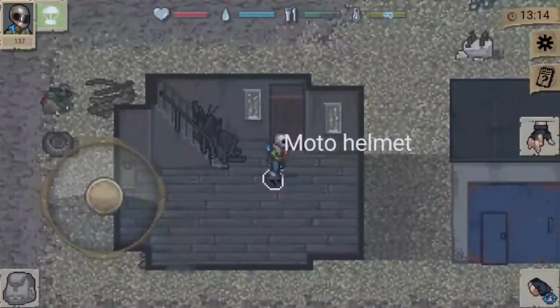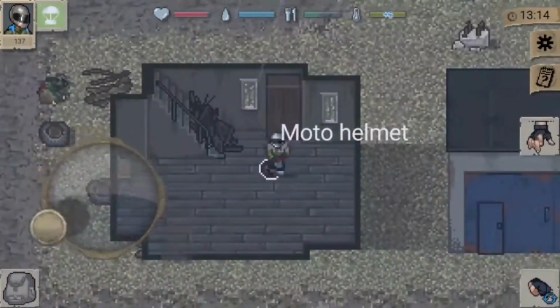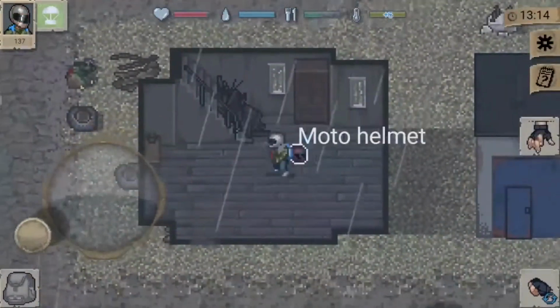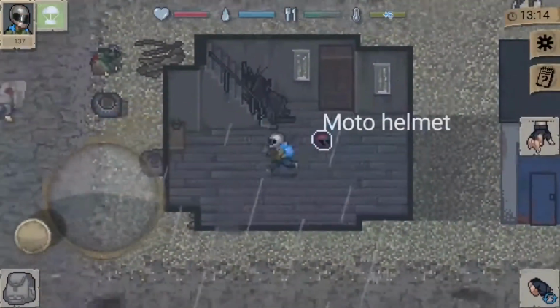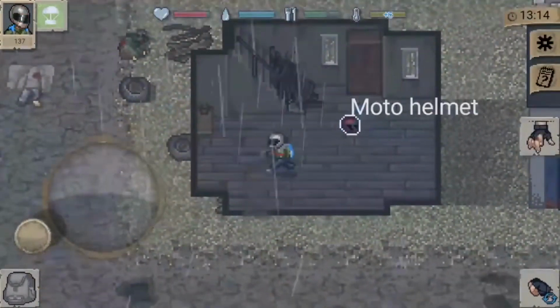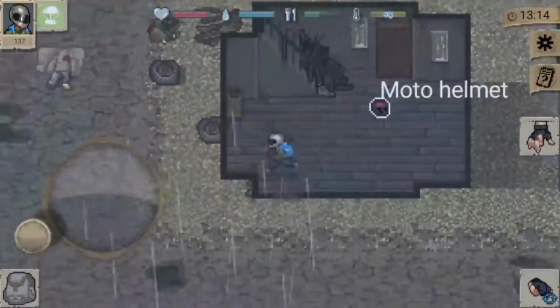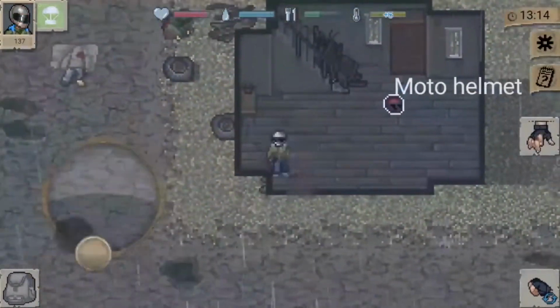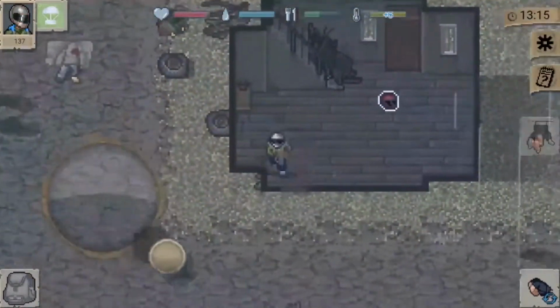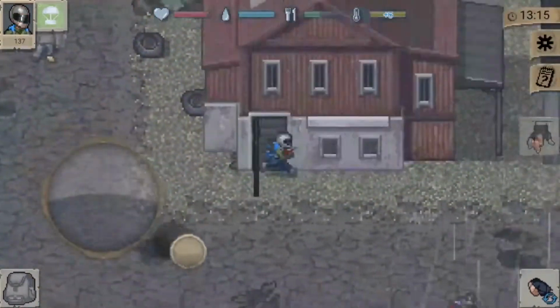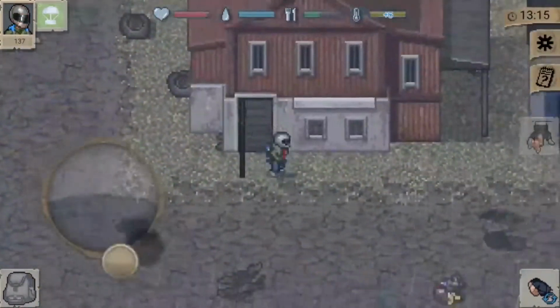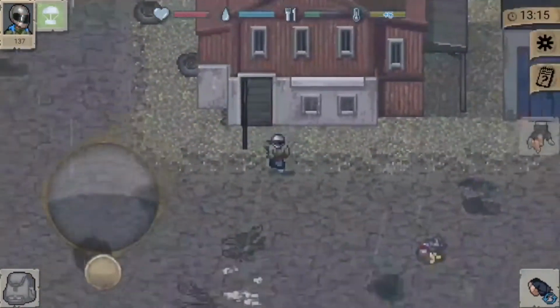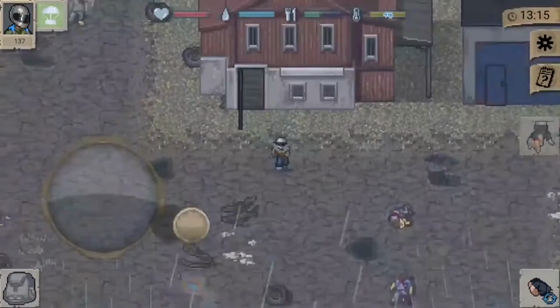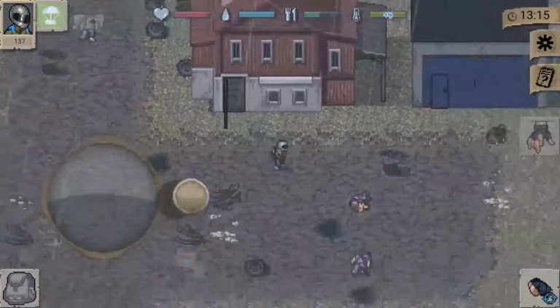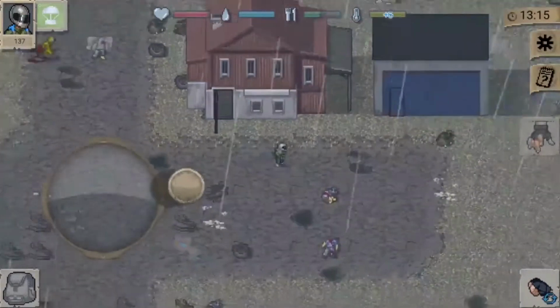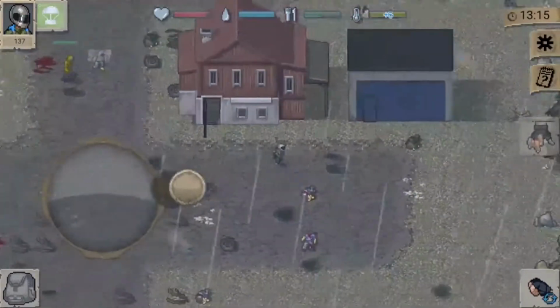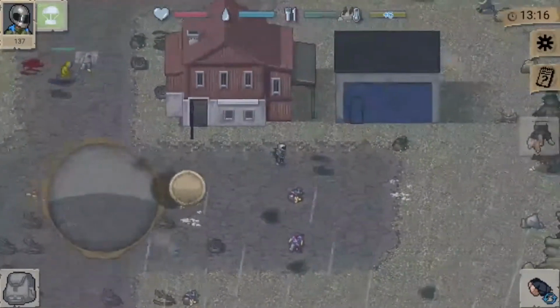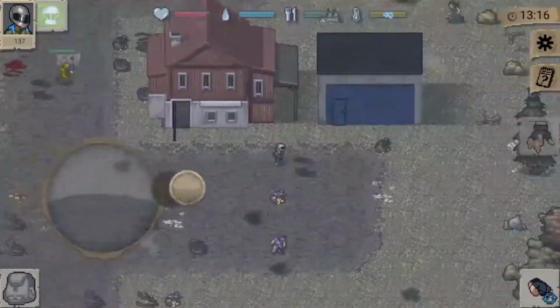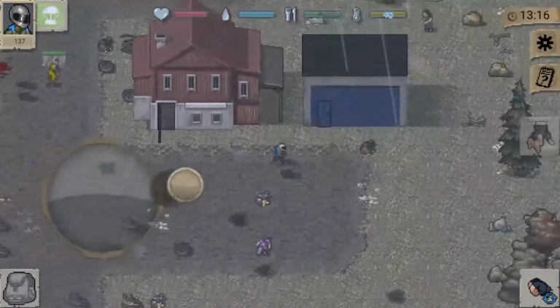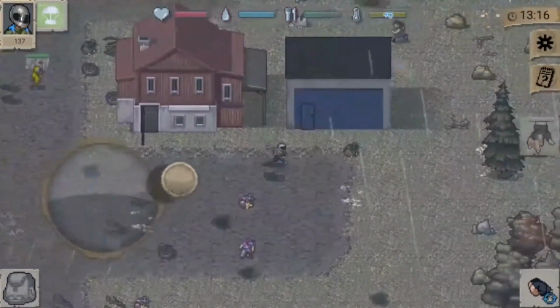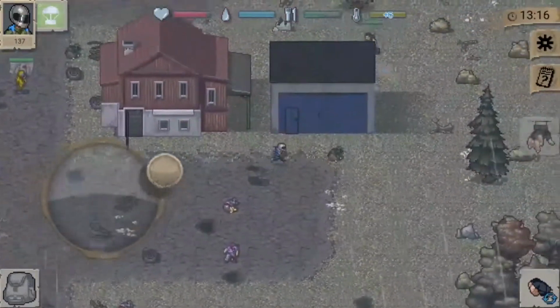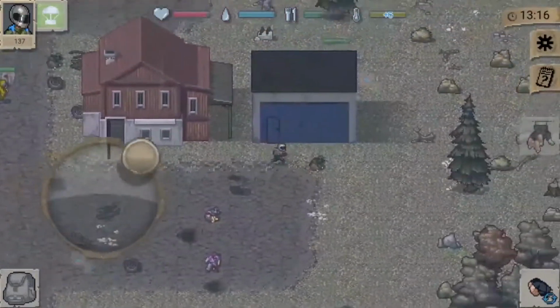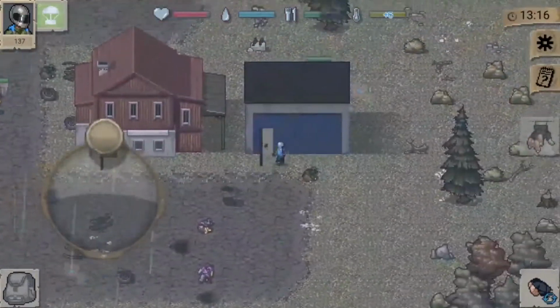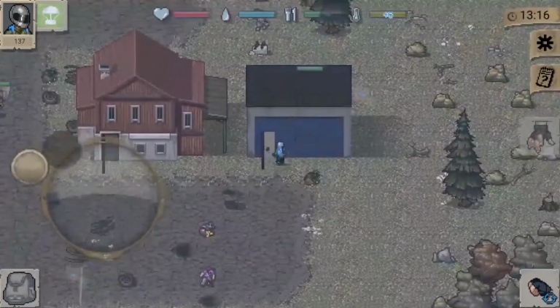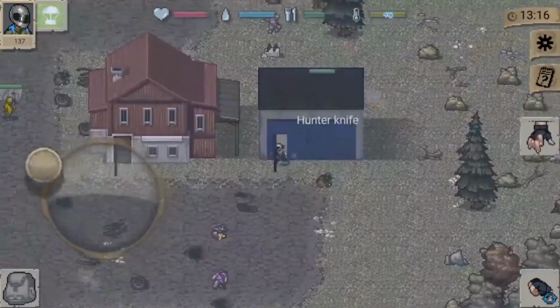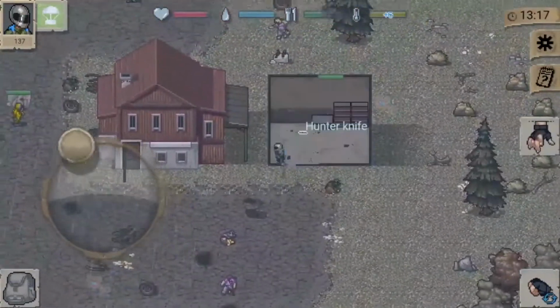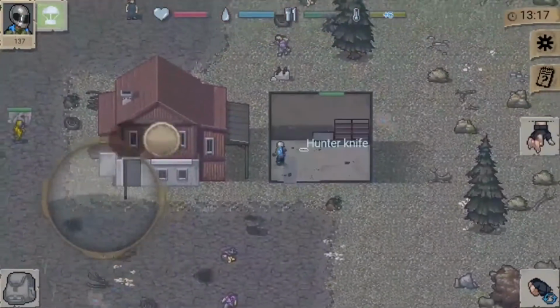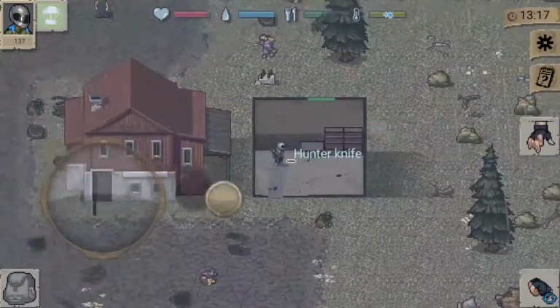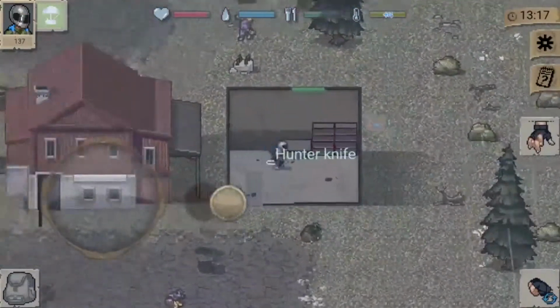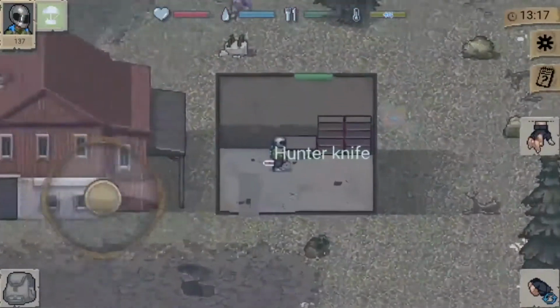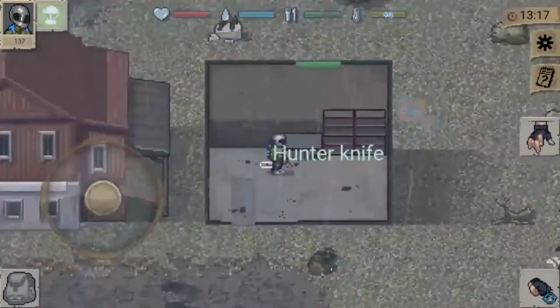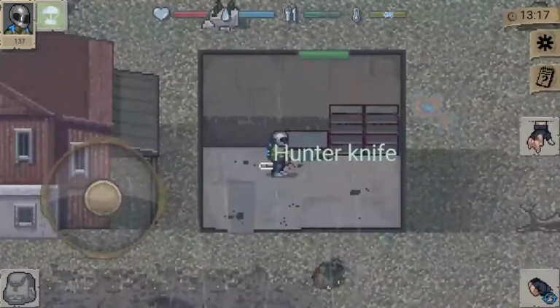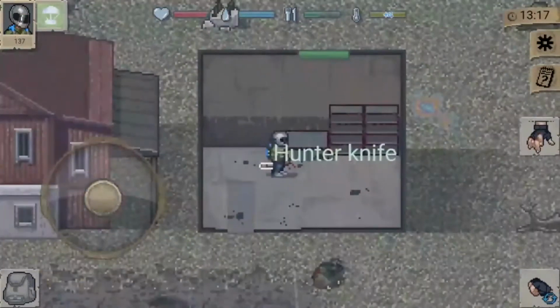Pick items up using the button on the side of your screen, and be sure to use them when your hunger, thirst, and health start to drop.